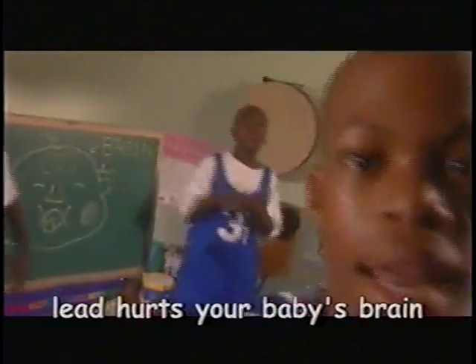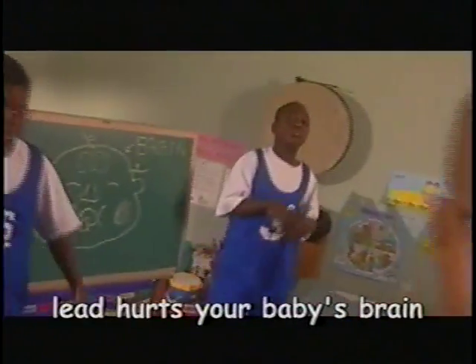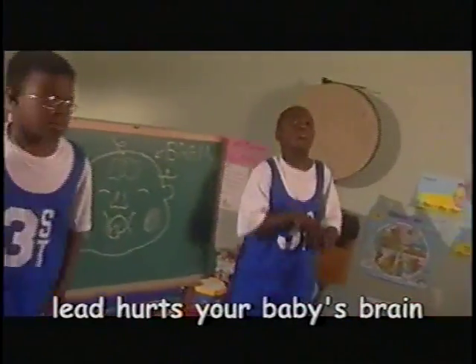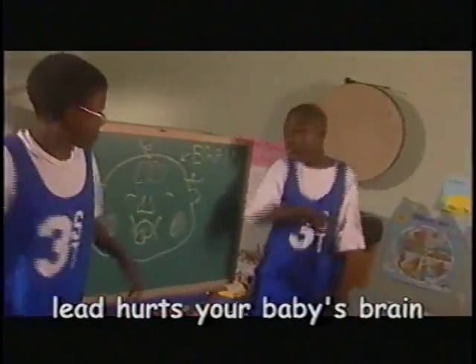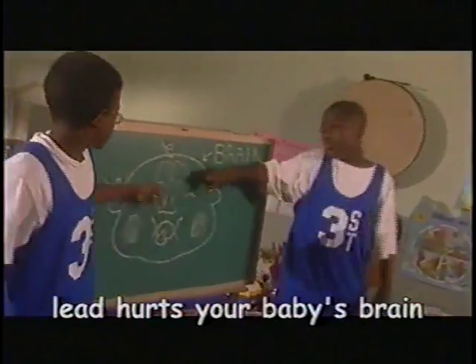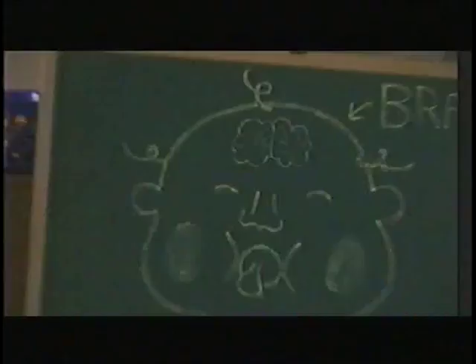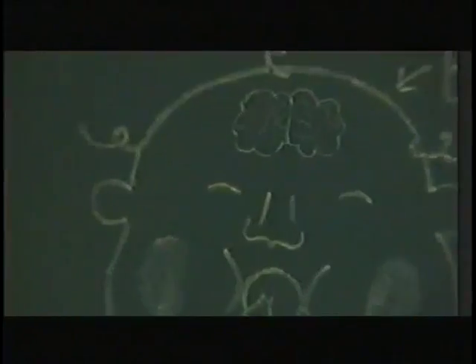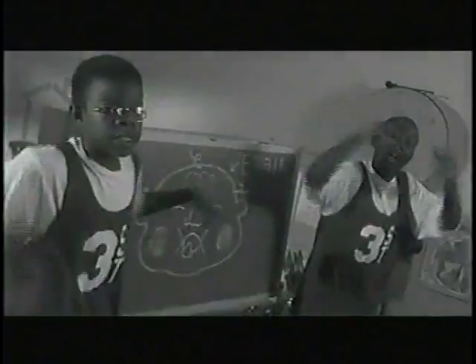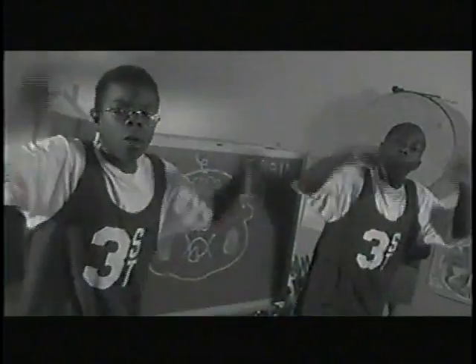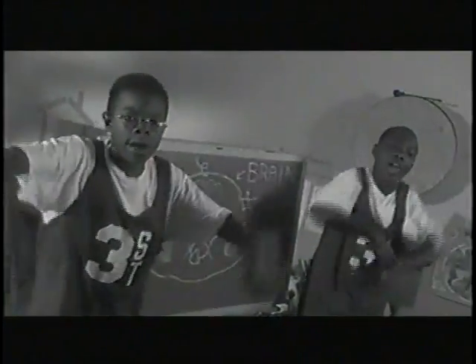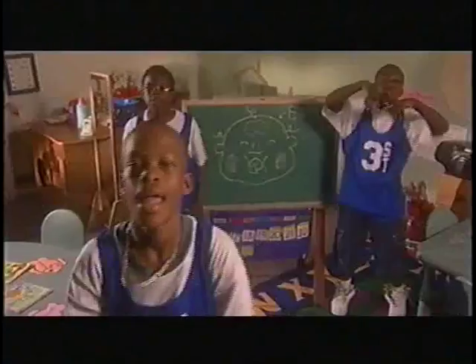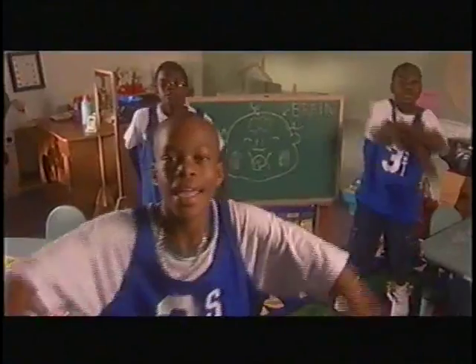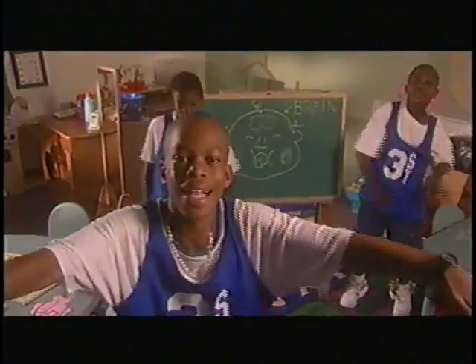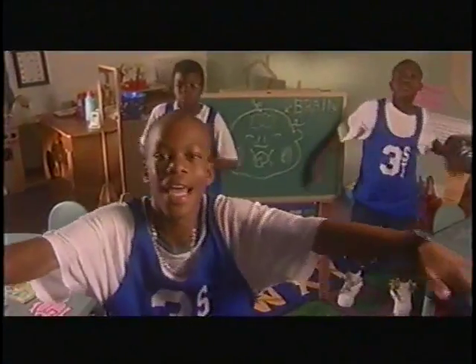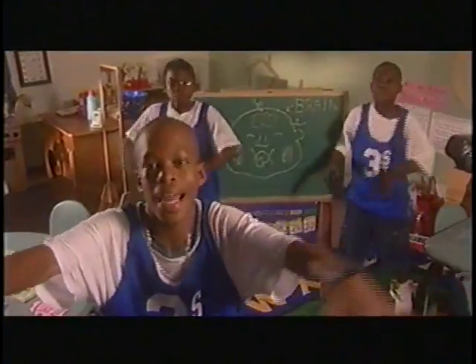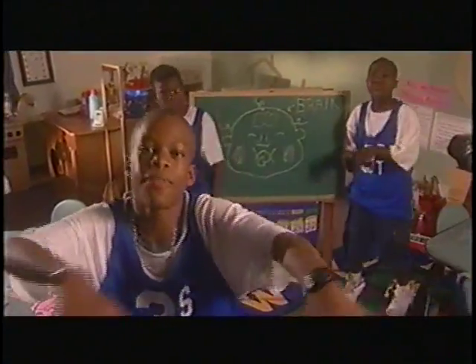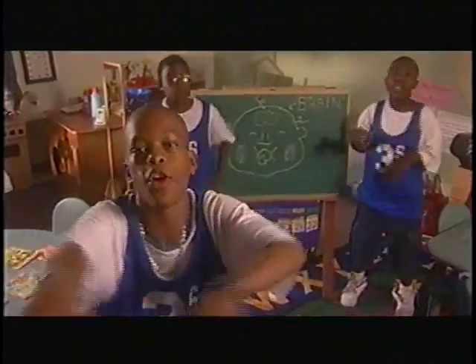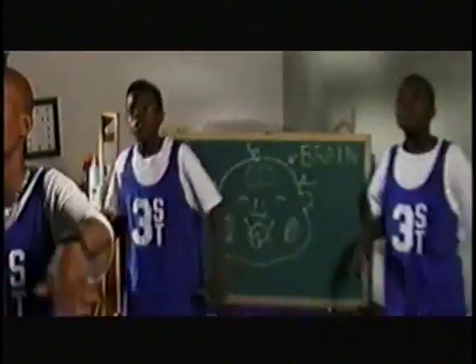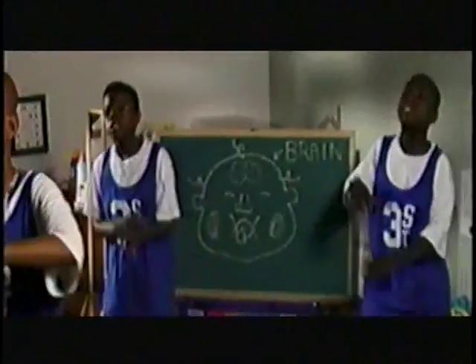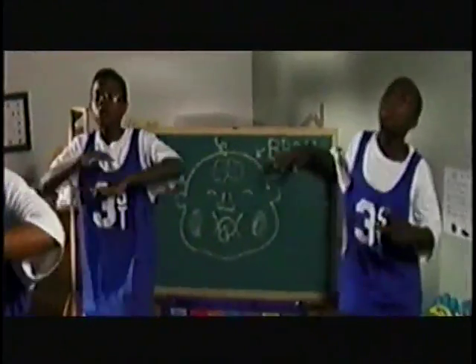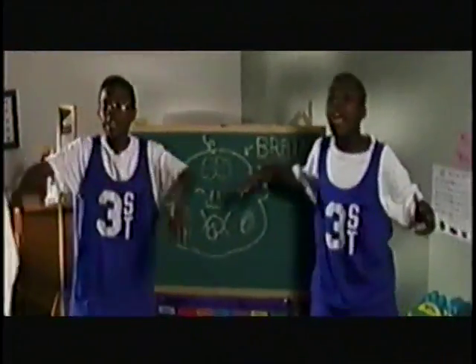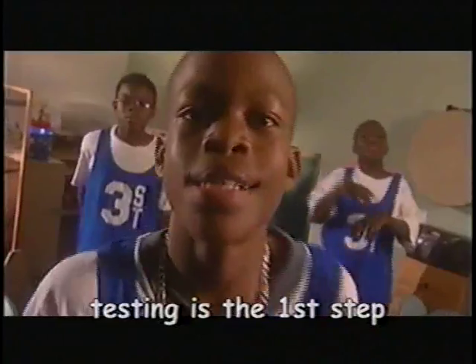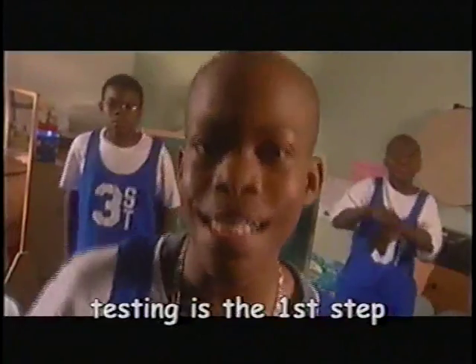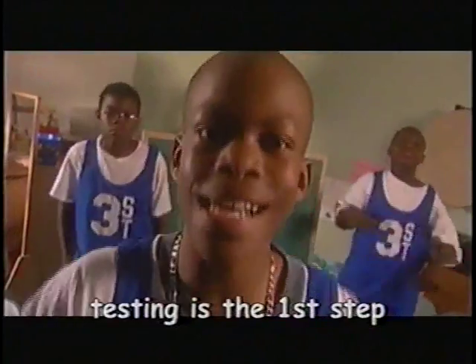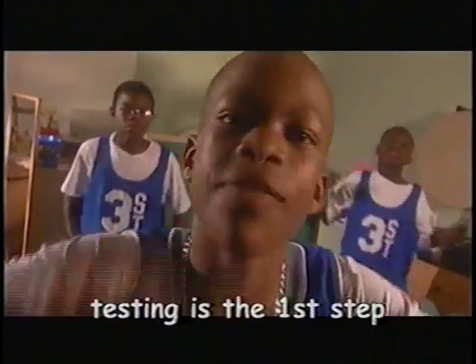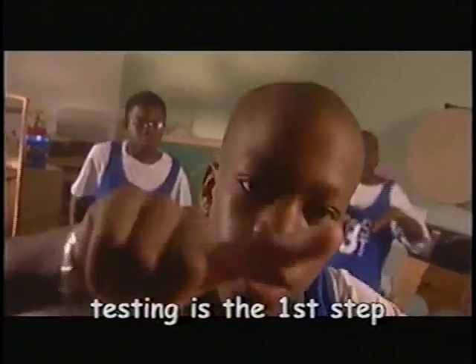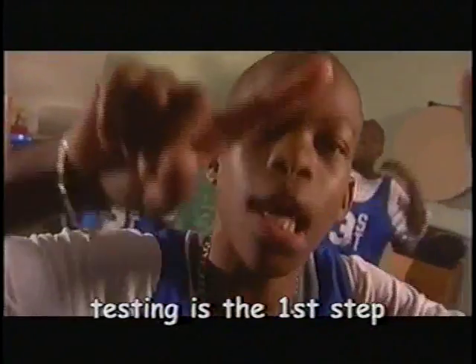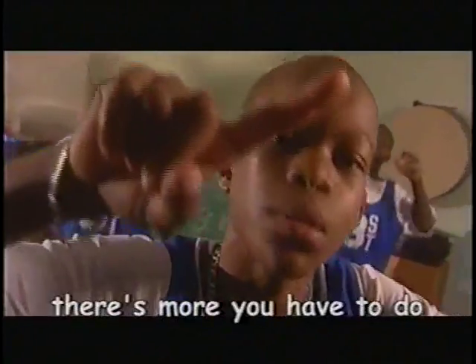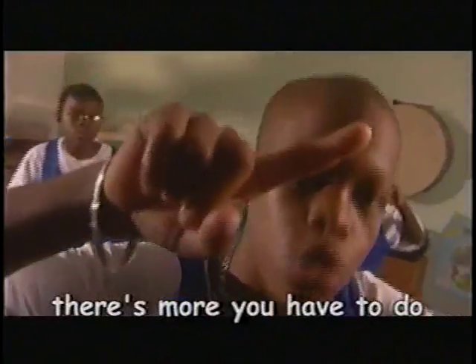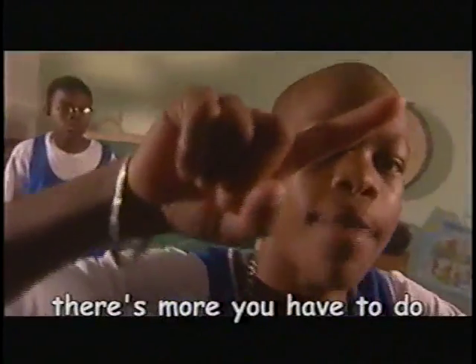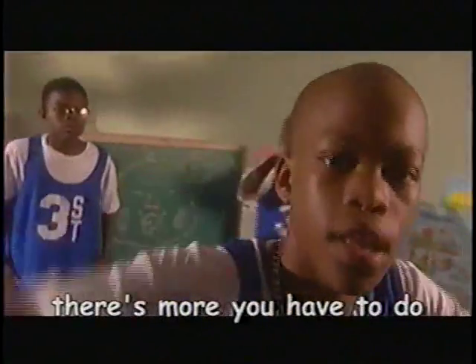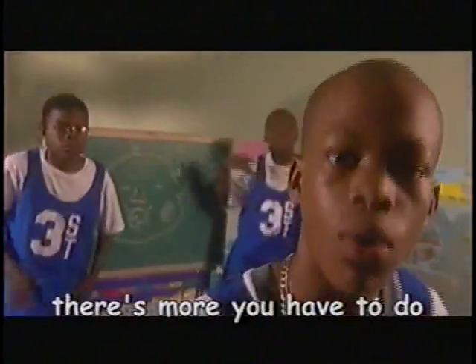Lead hurts your baby's brain. Don't wait. Get the lead out before it's too late. Testing is the first step — it's the one you have to do.